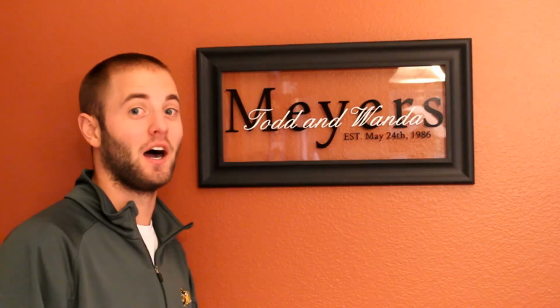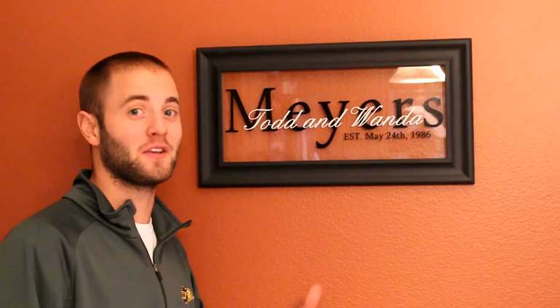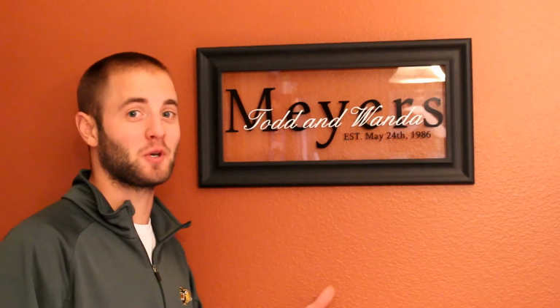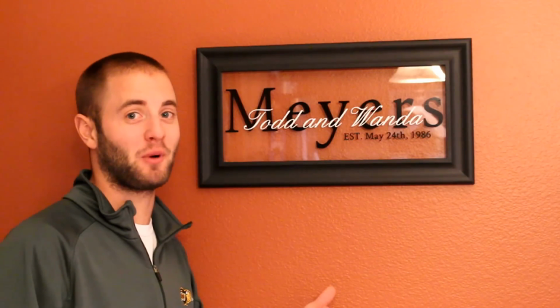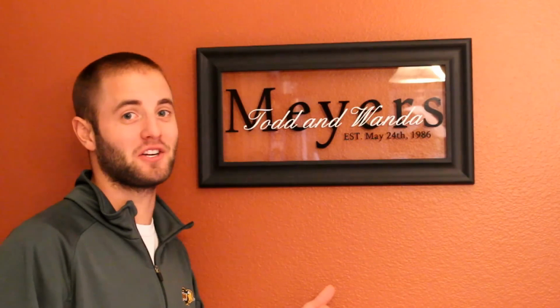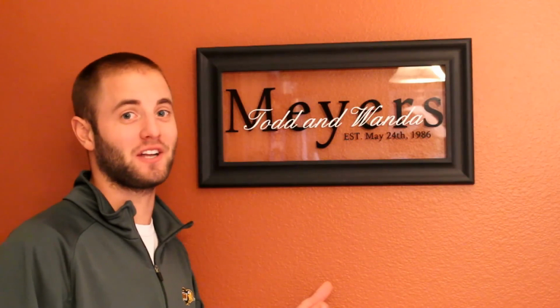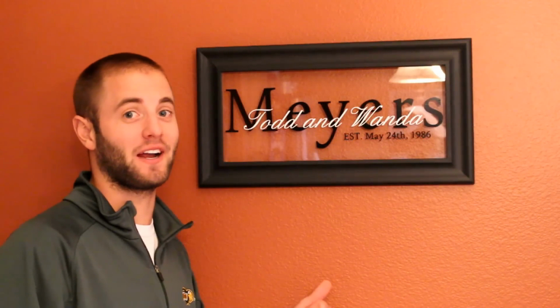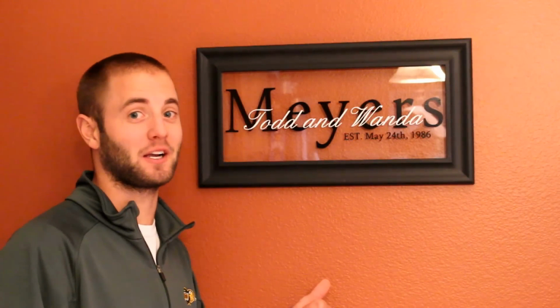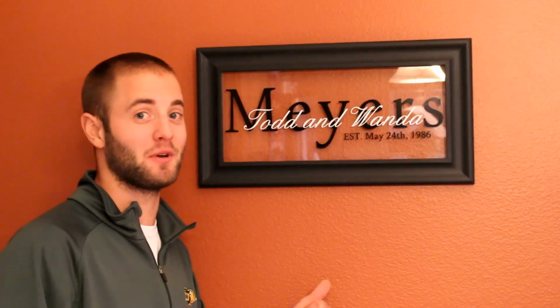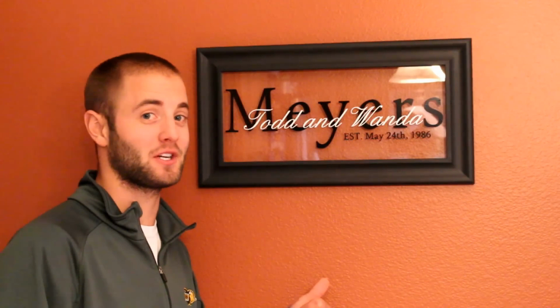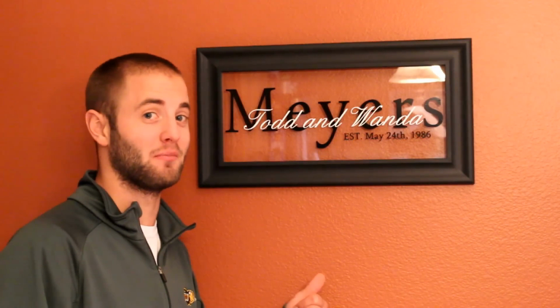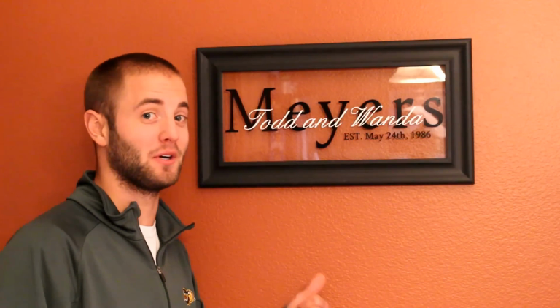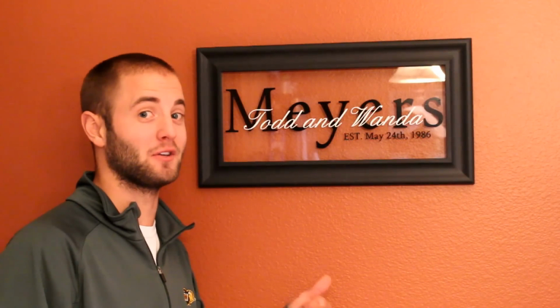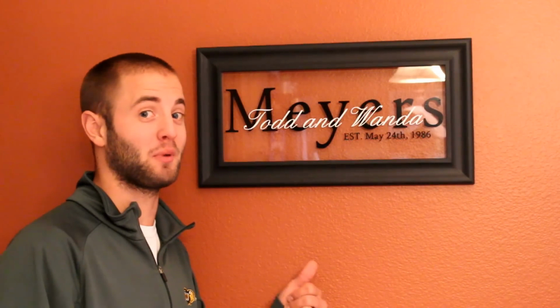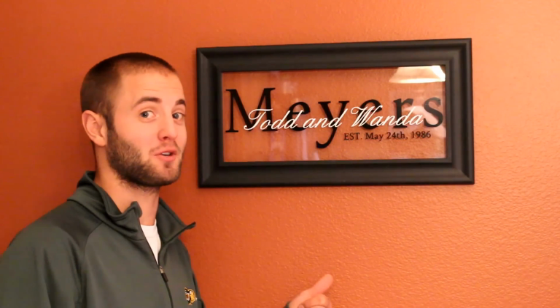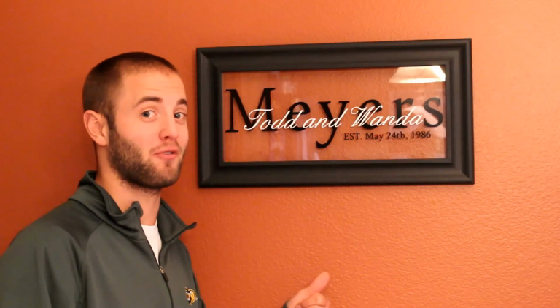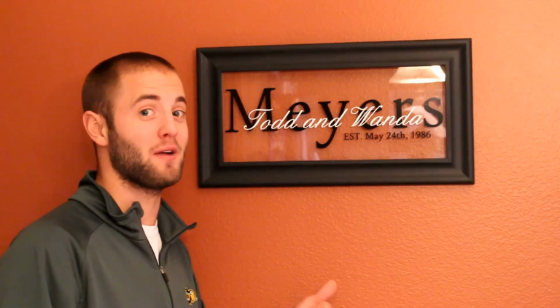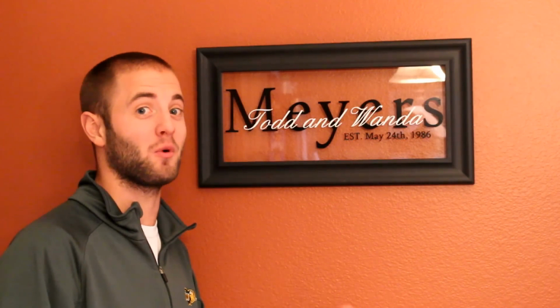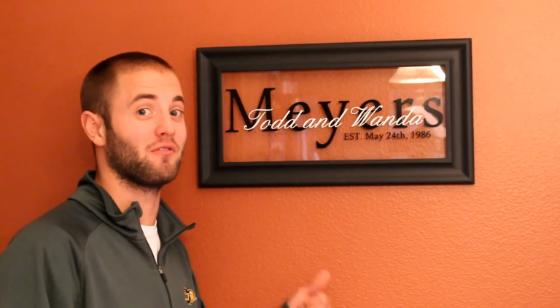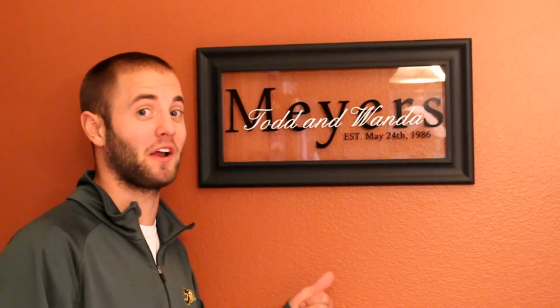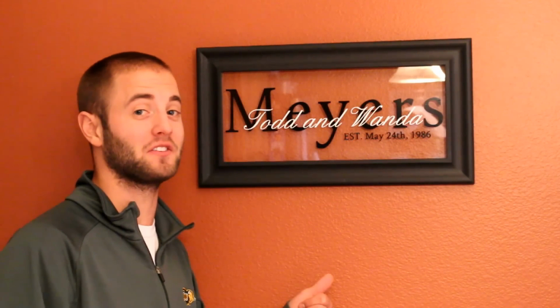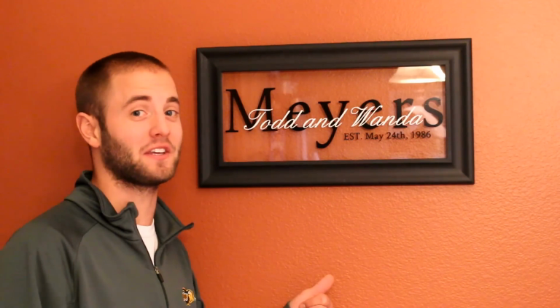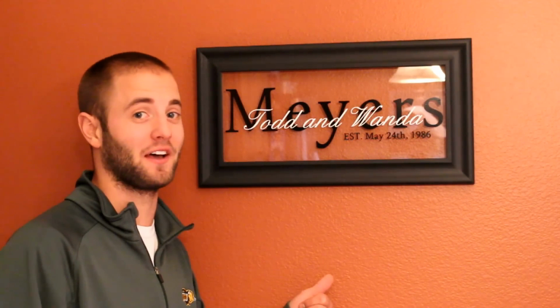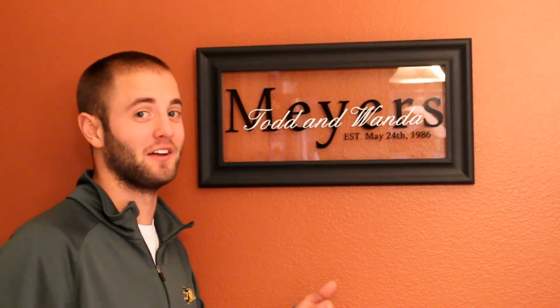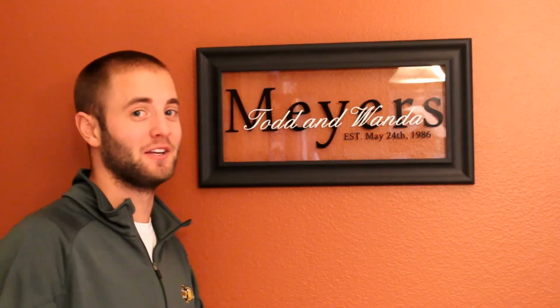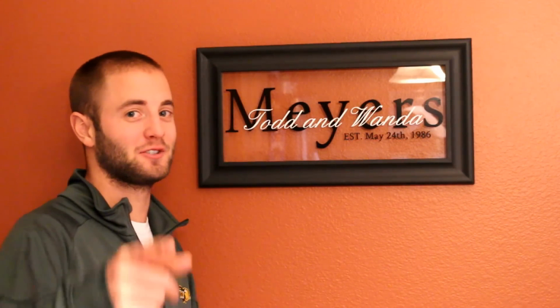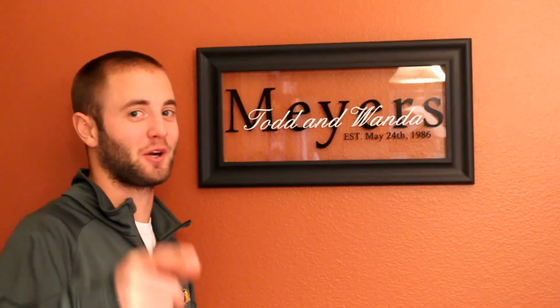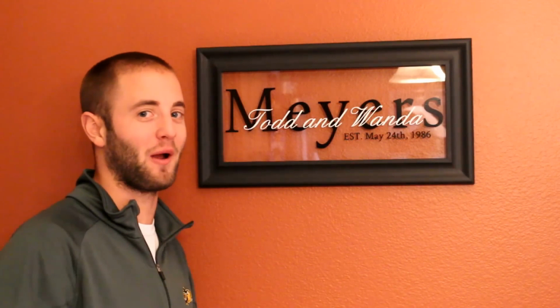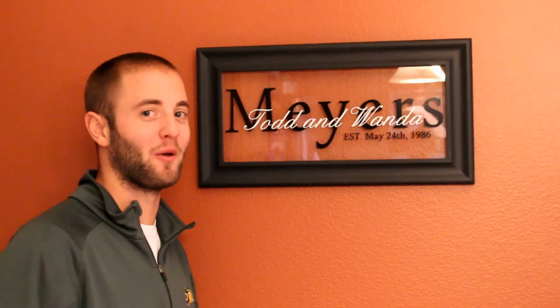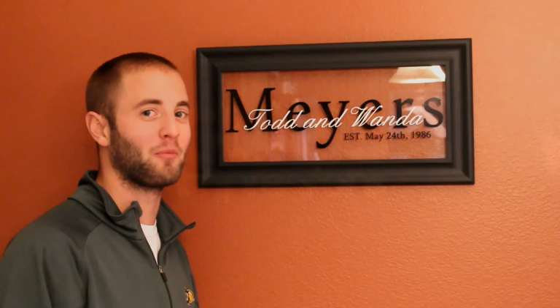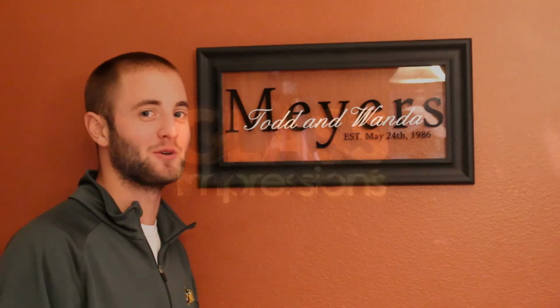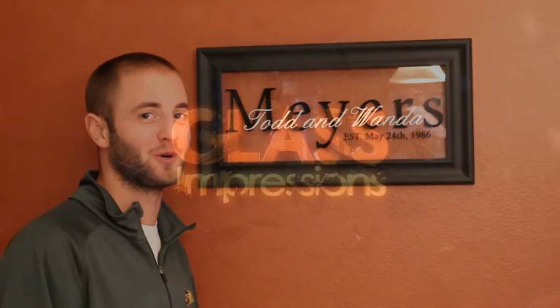On this week's project, I got commissioned to build this picture frame with vinyl decal. Stick around, hope you enjoy.